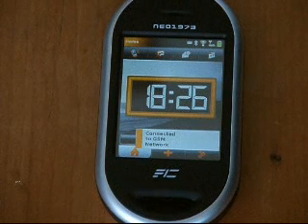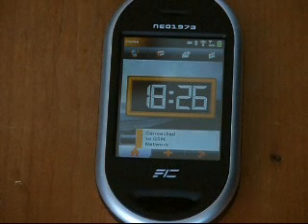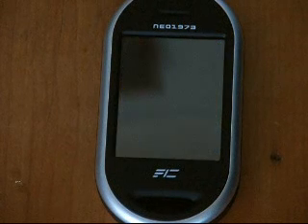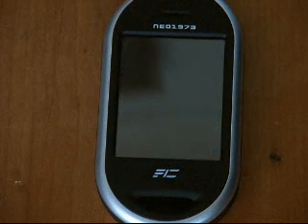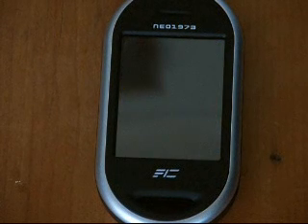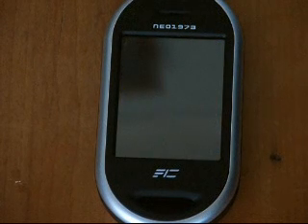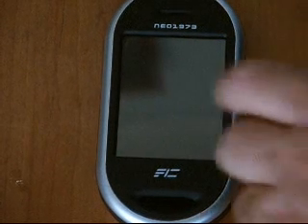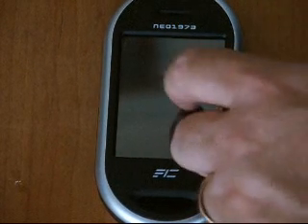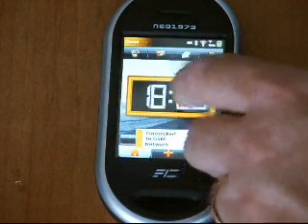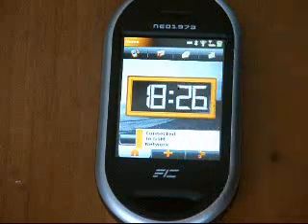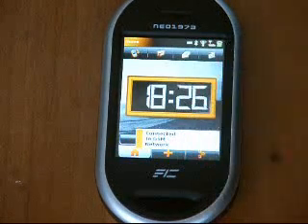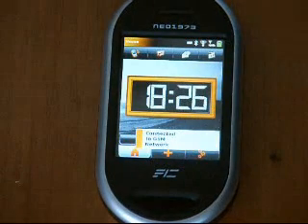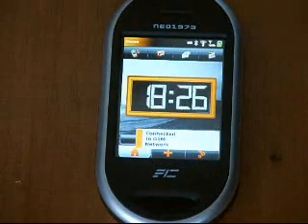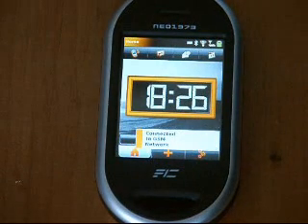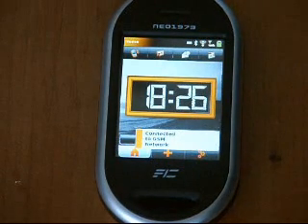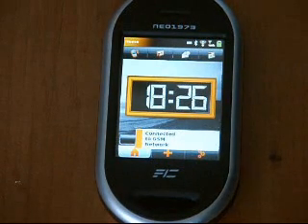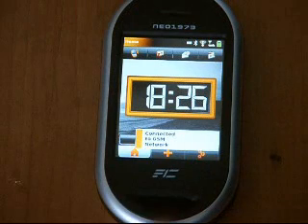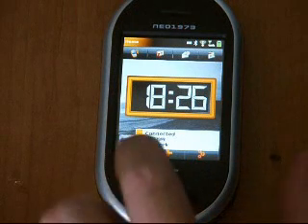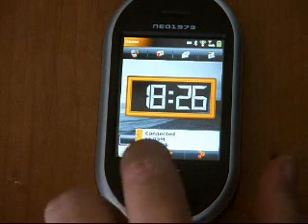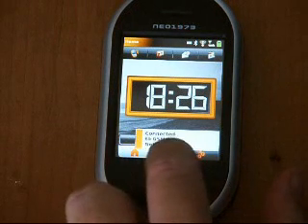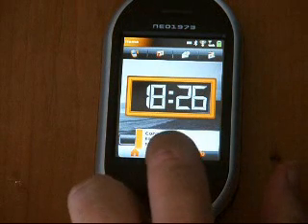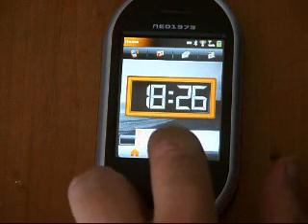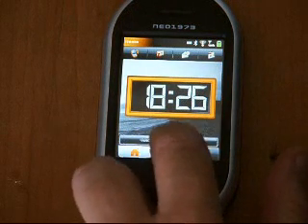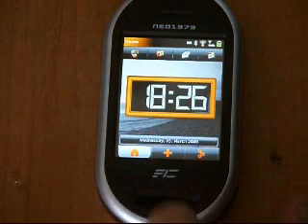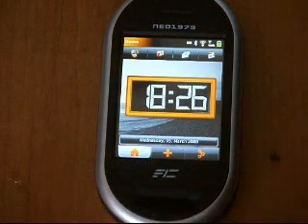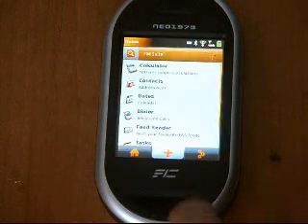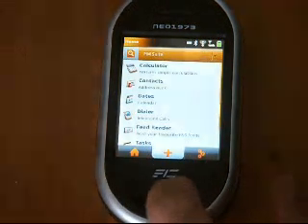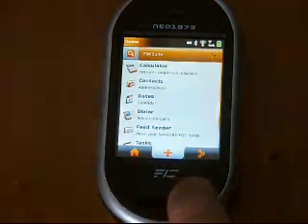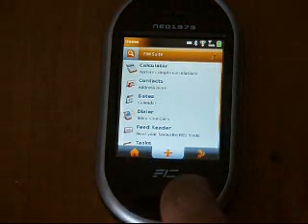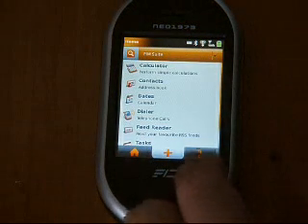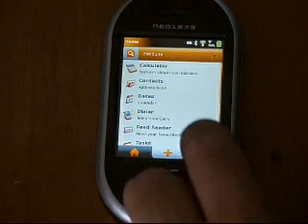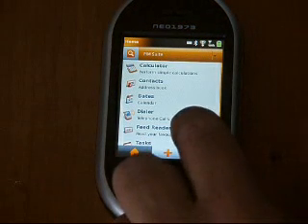But before I get that going I had to do a few things. You can see here I've installed the latest version of the OpenMoco software on the Neo.